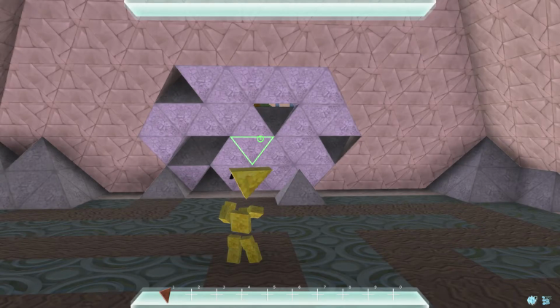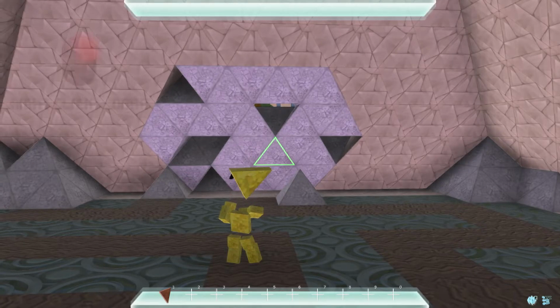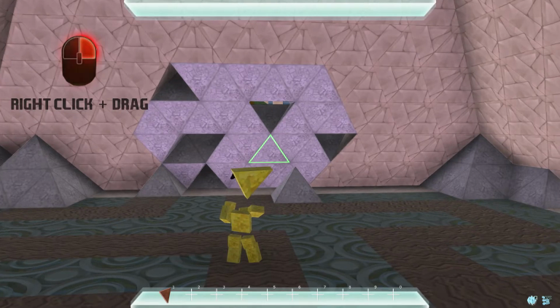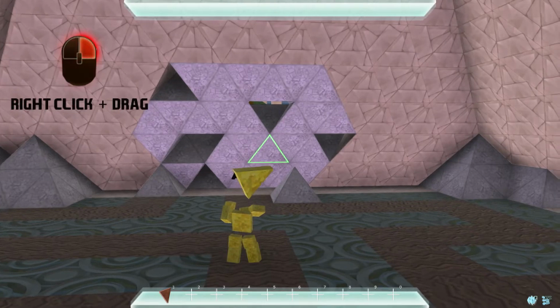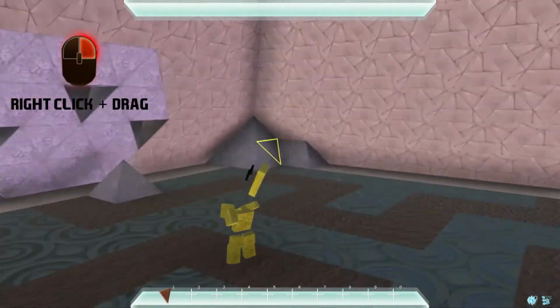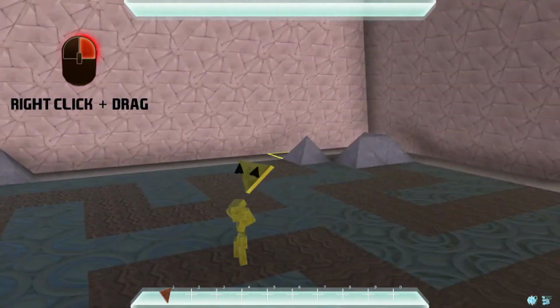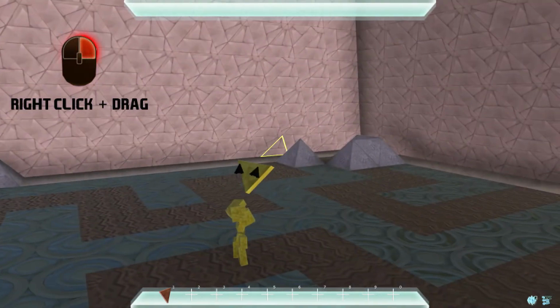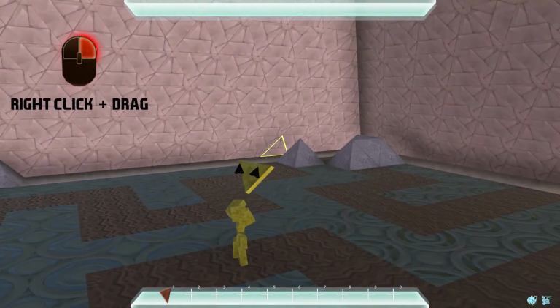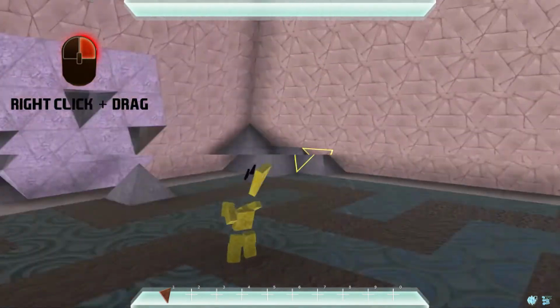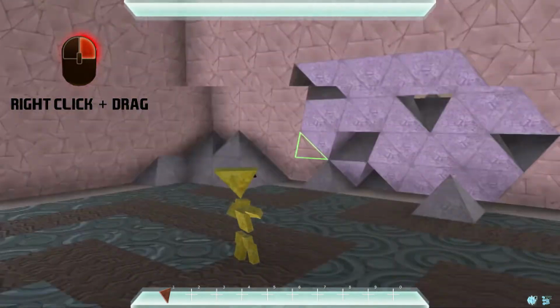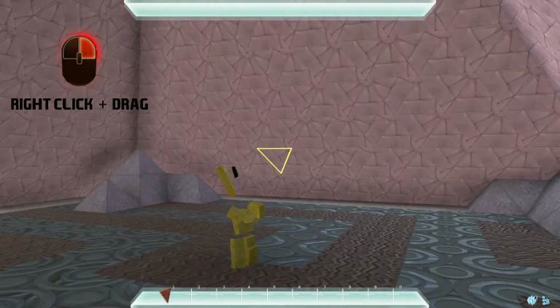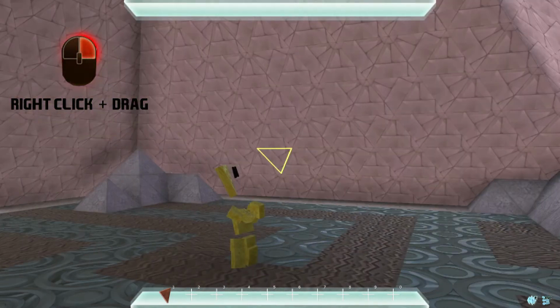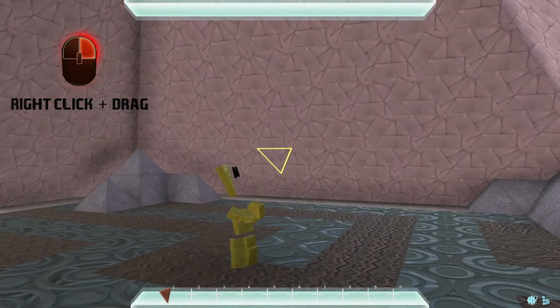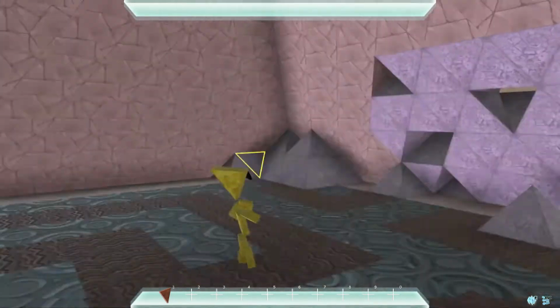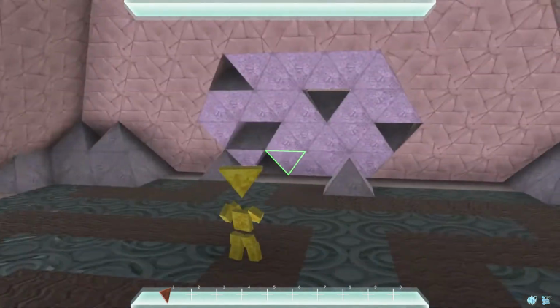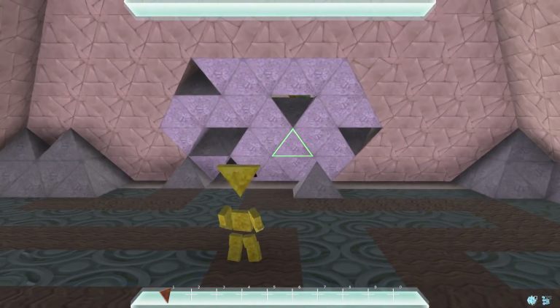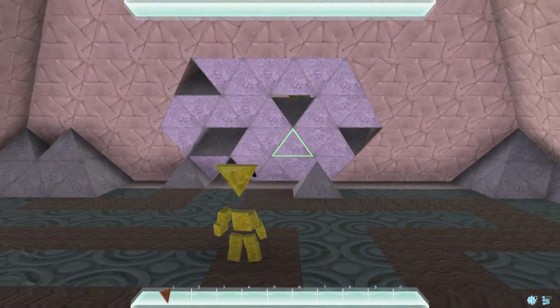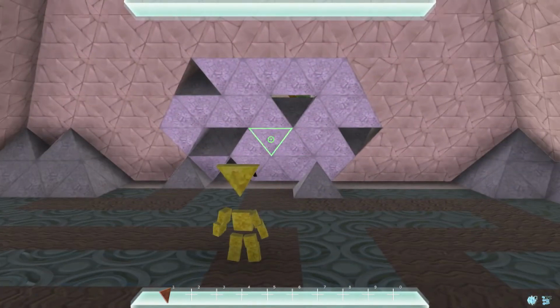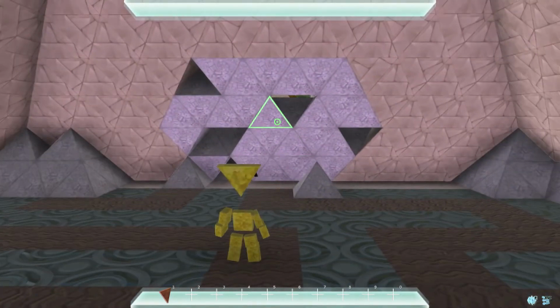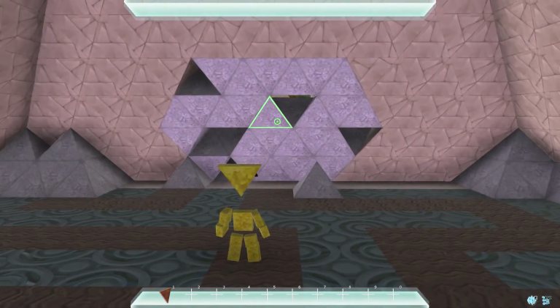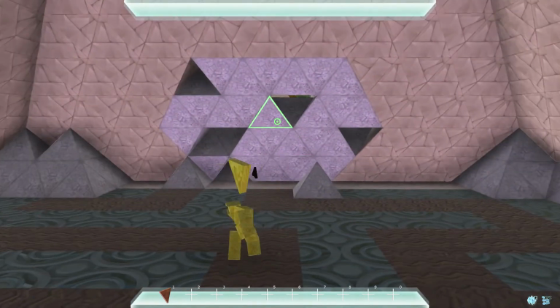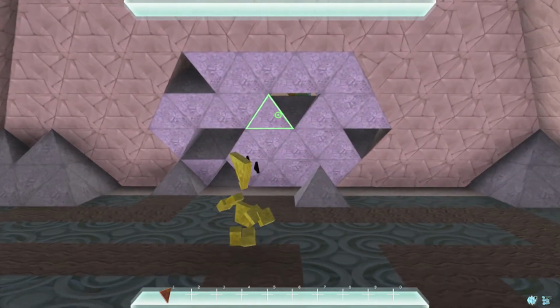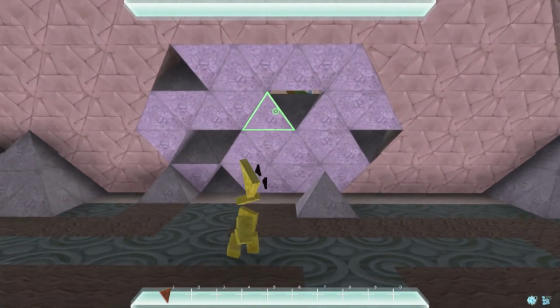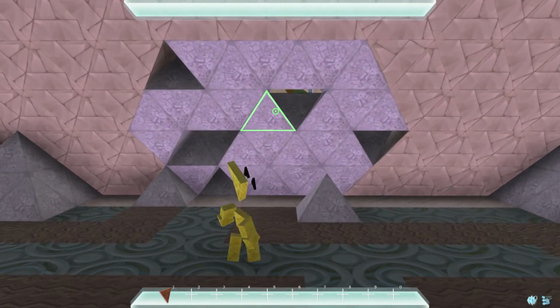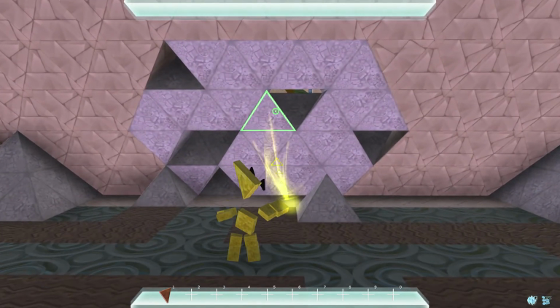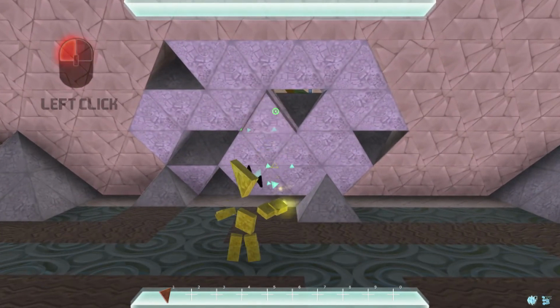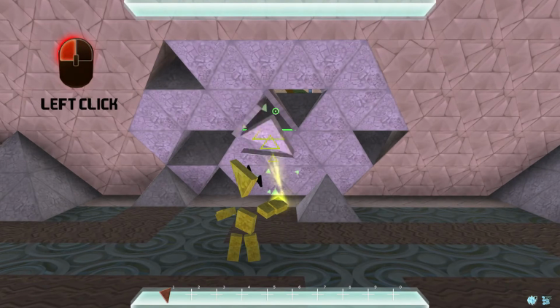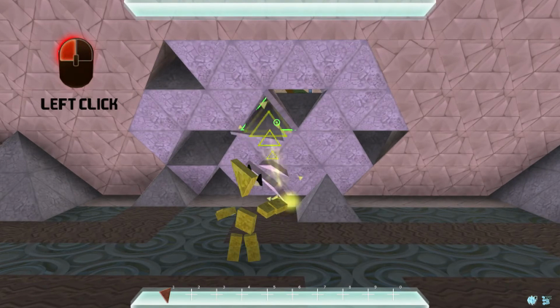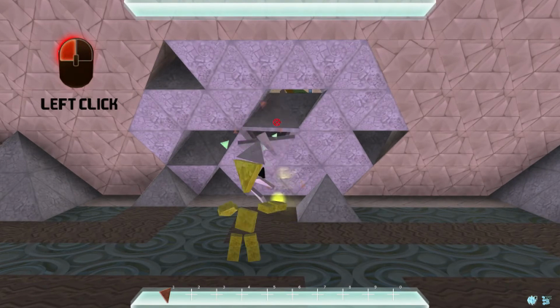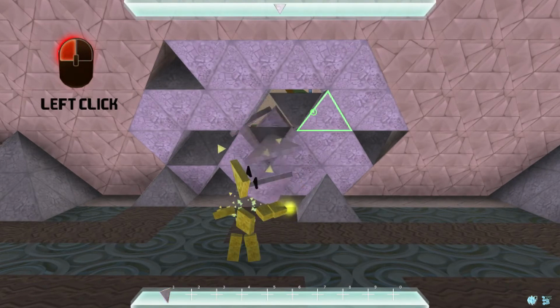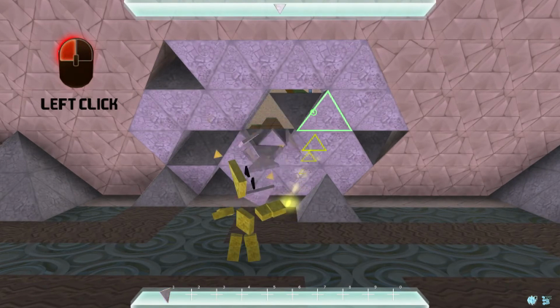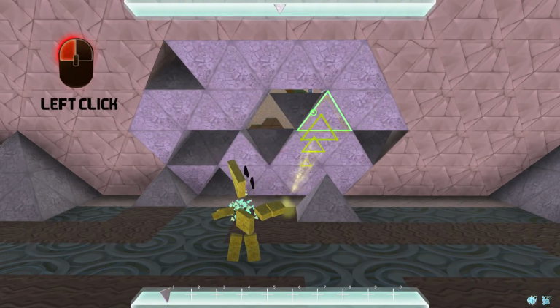To orient your camera, hold down the right mouse button and drag the mouse accordingly. To mine various materials and tiles, use the left mouse button.